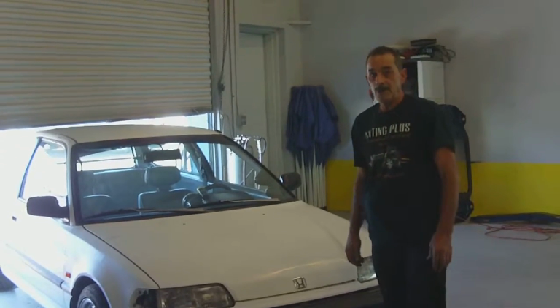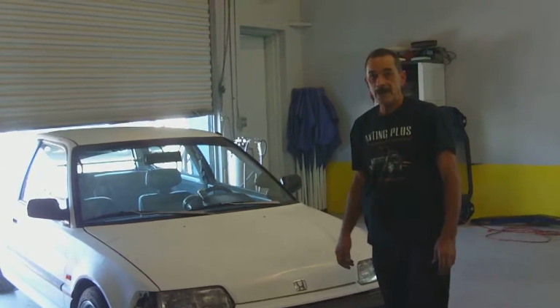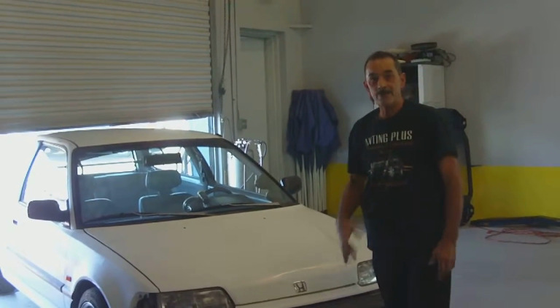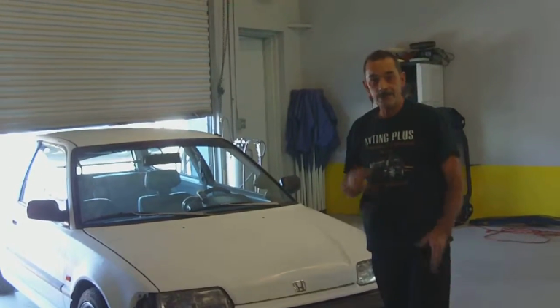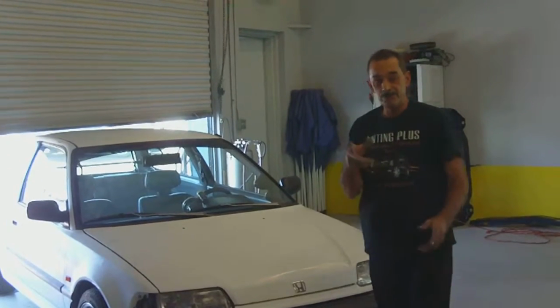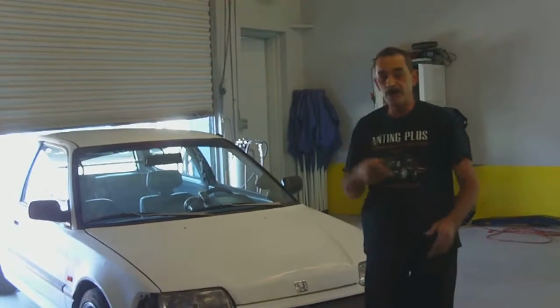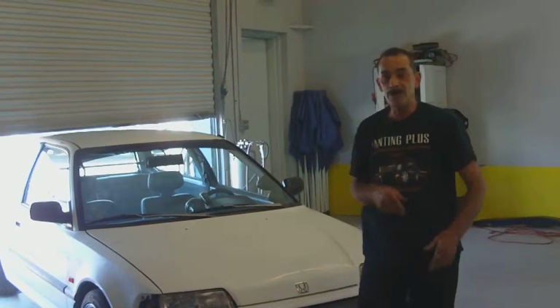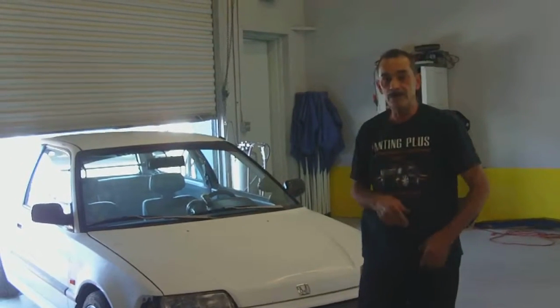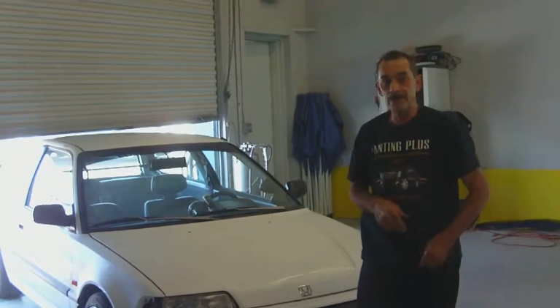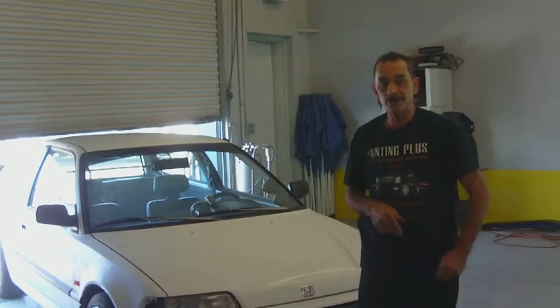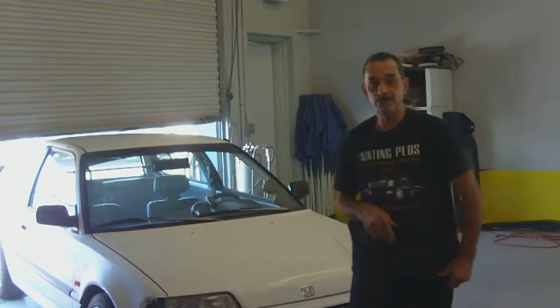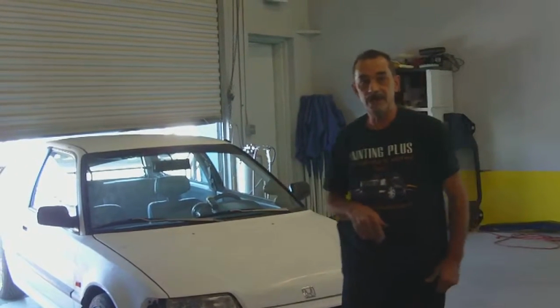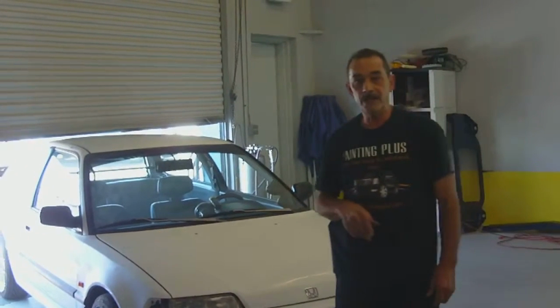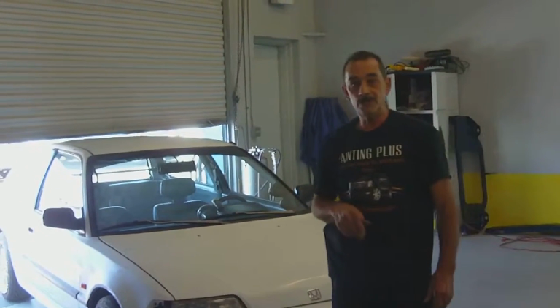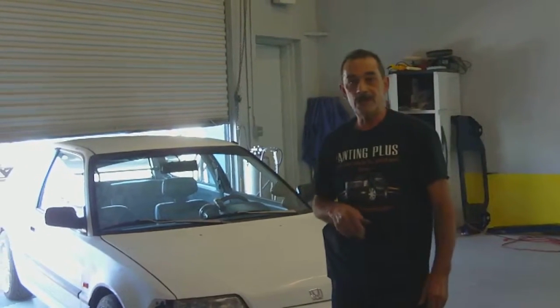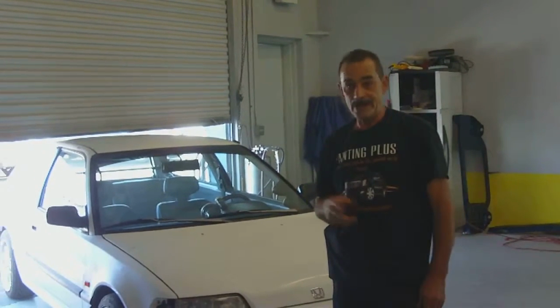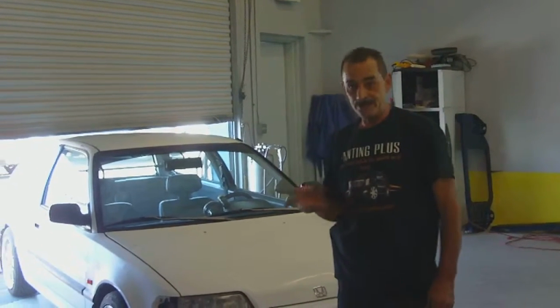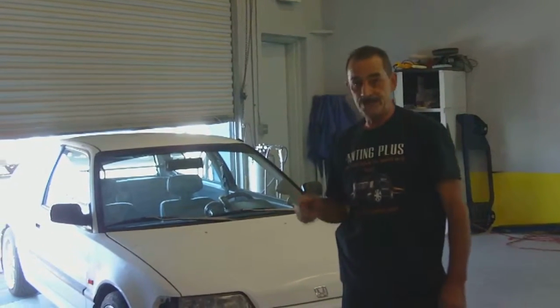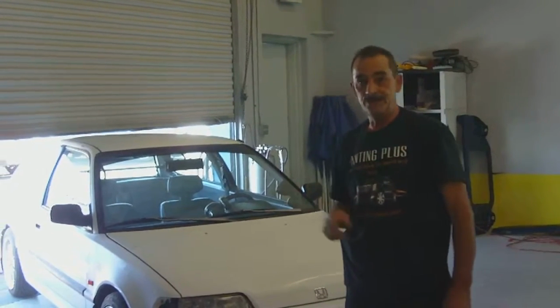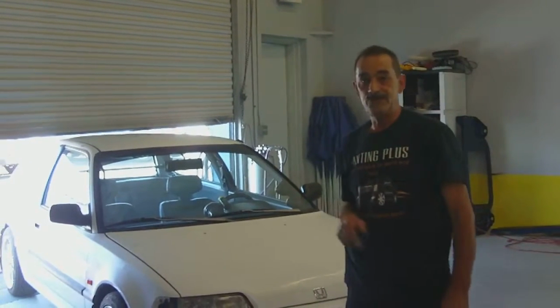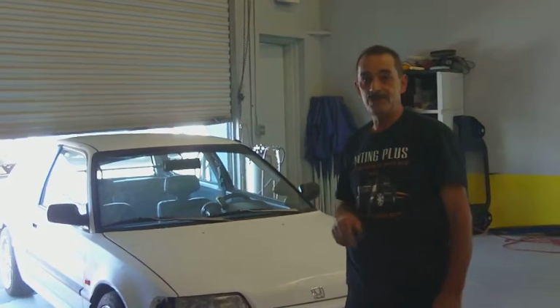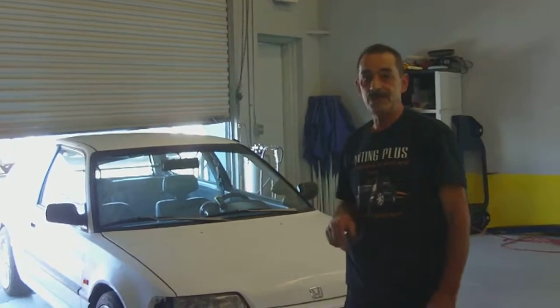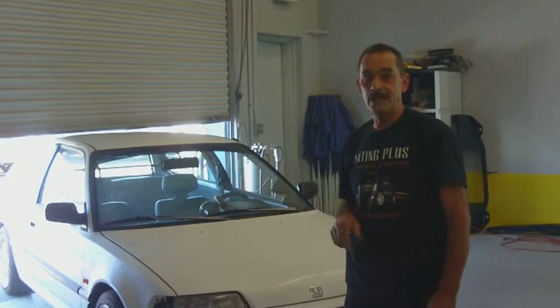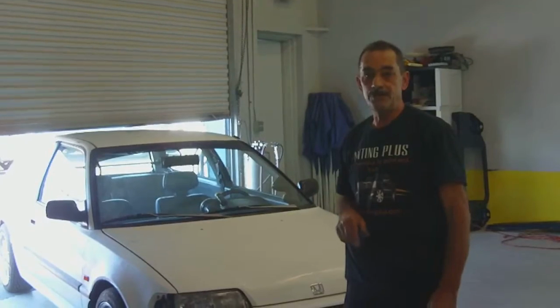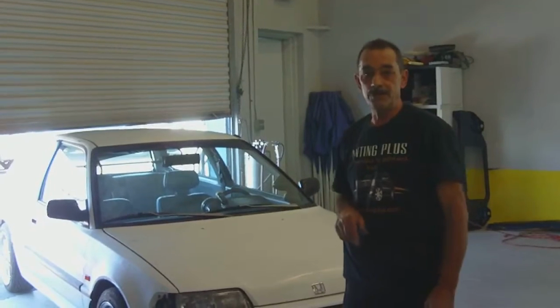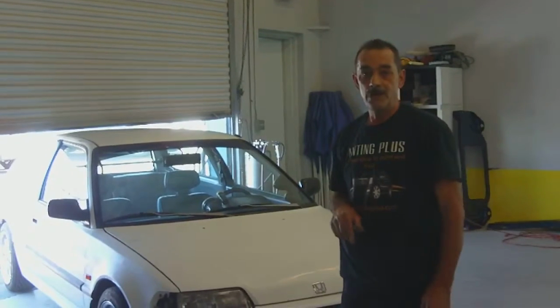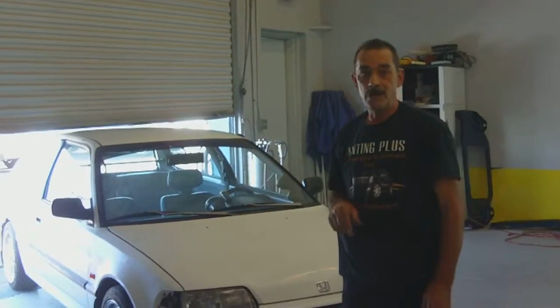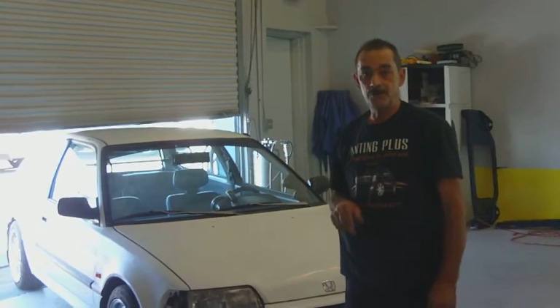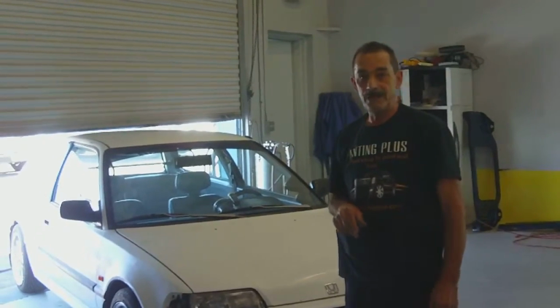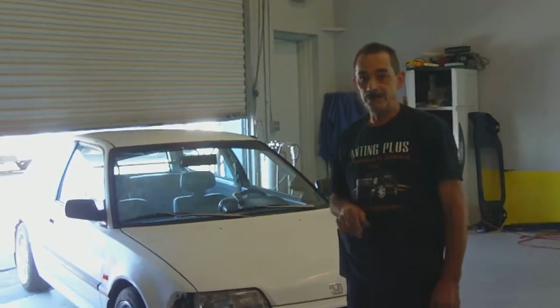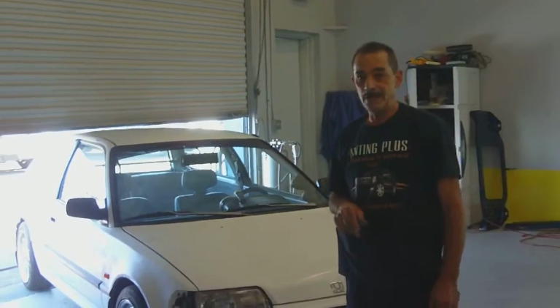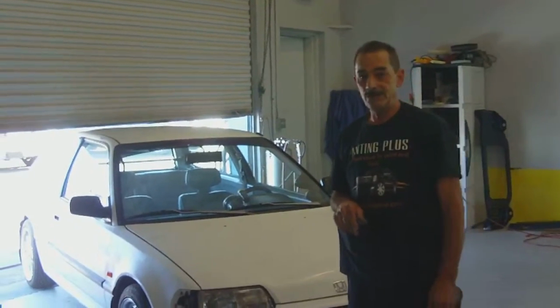Hi, I'm Tim Simmons from Auto Painting Plus.